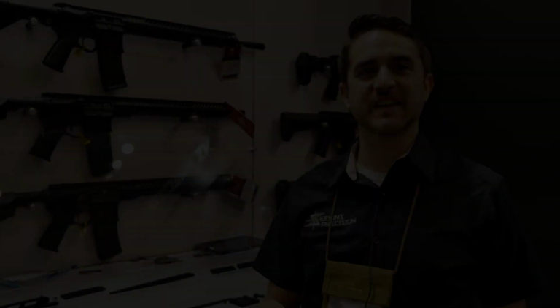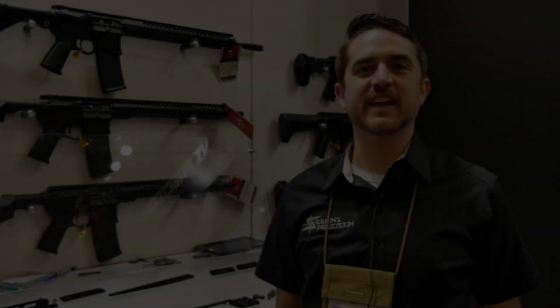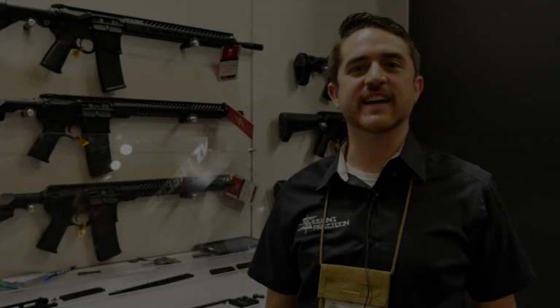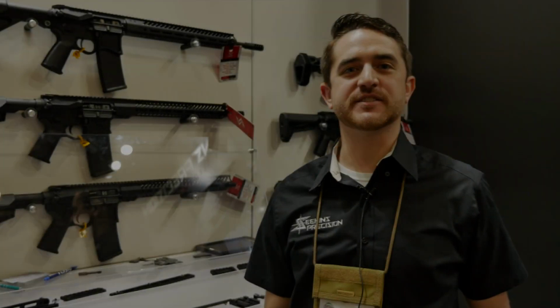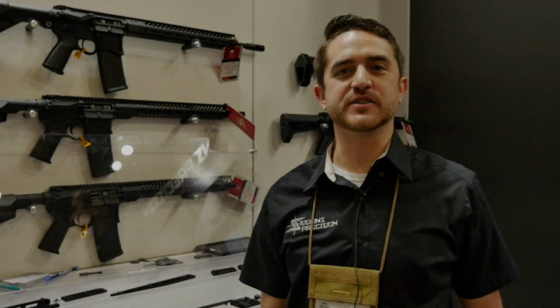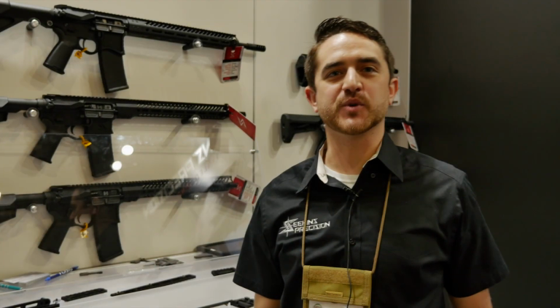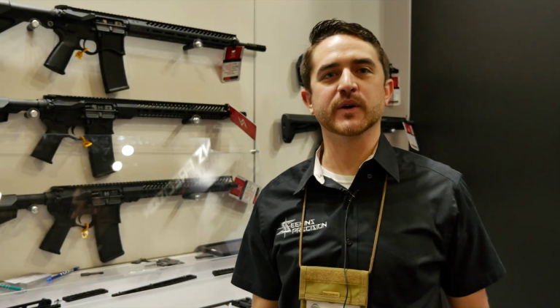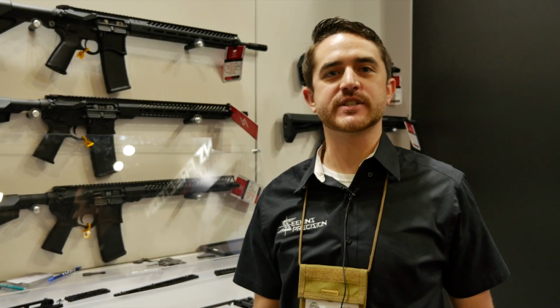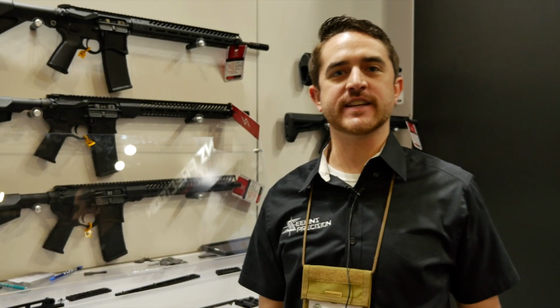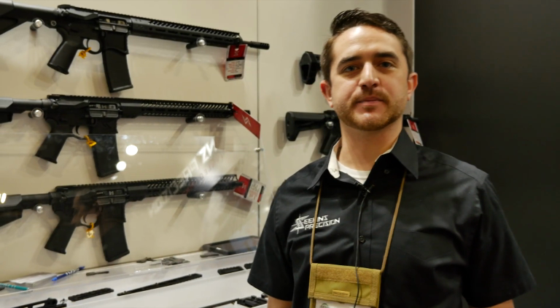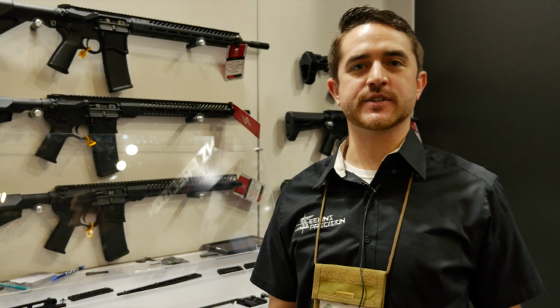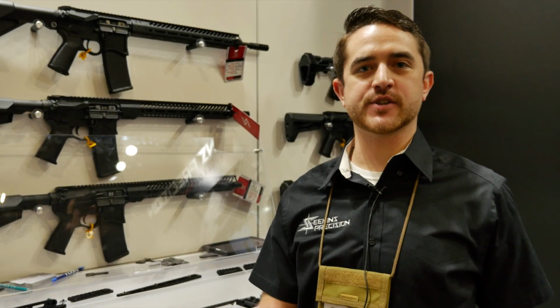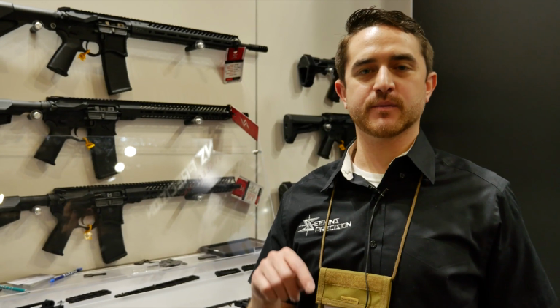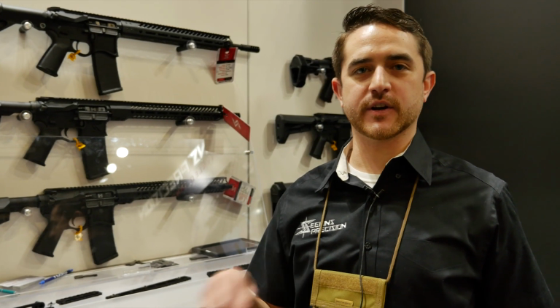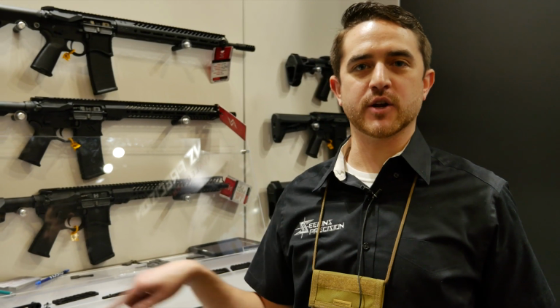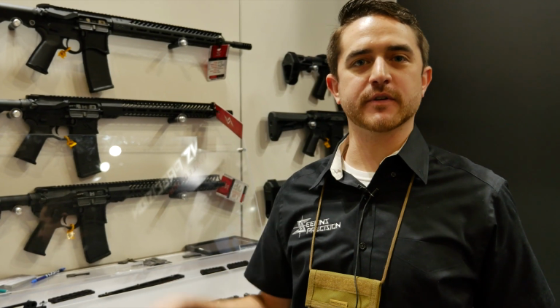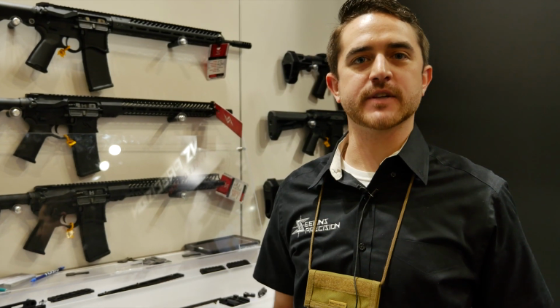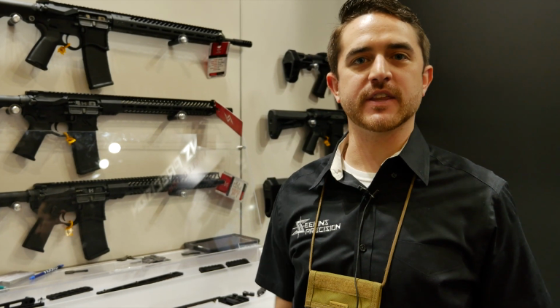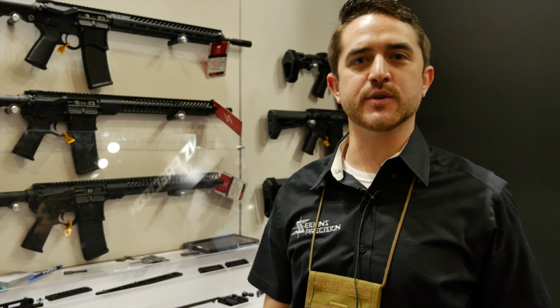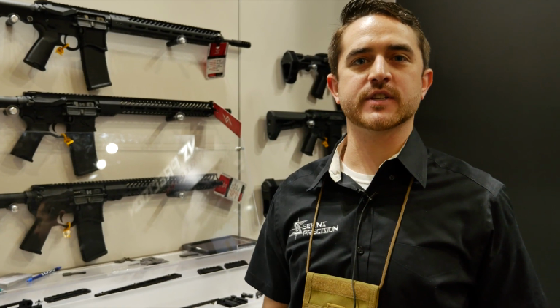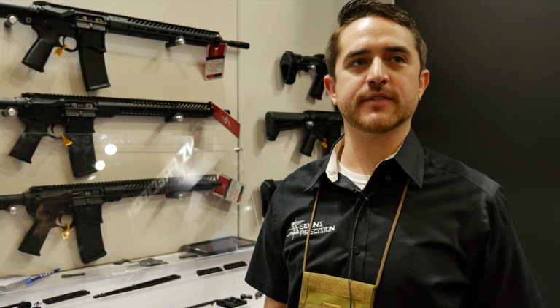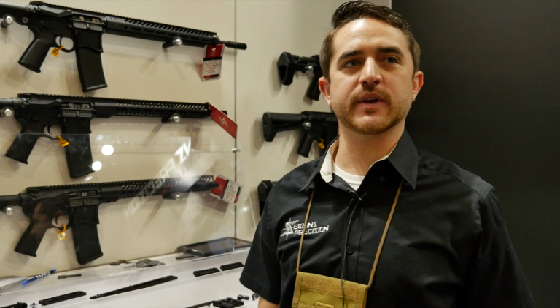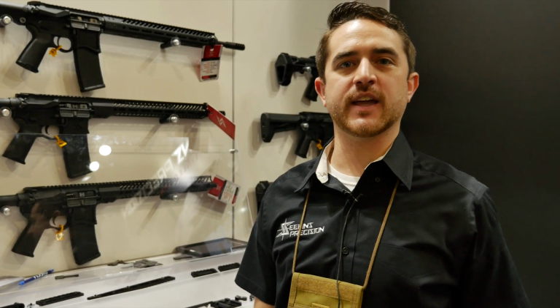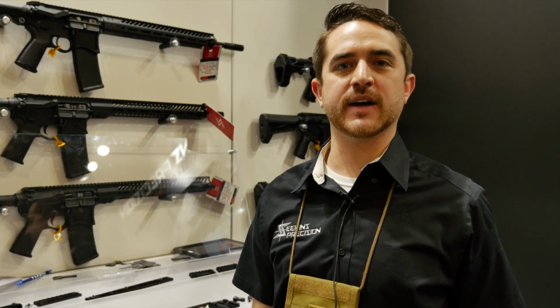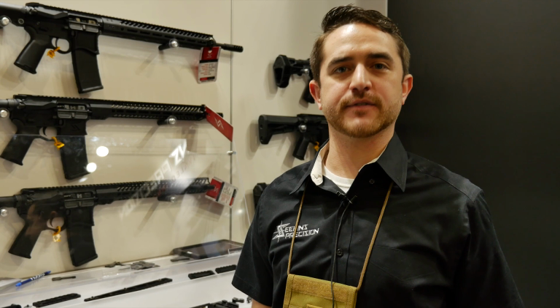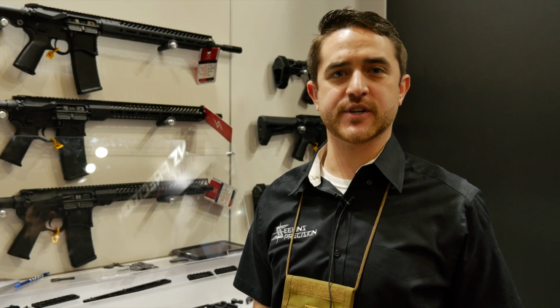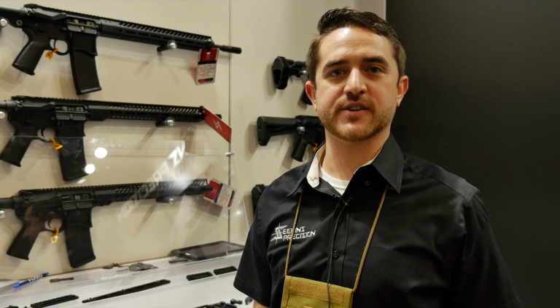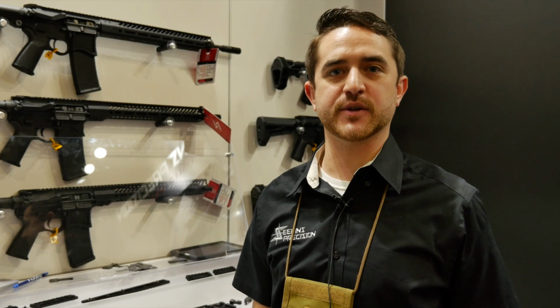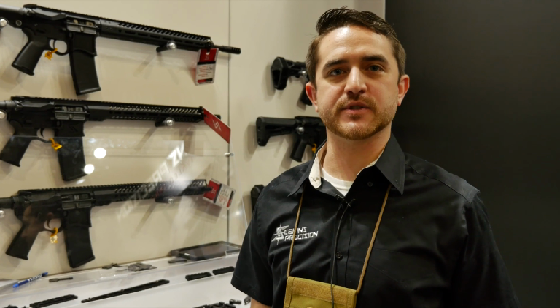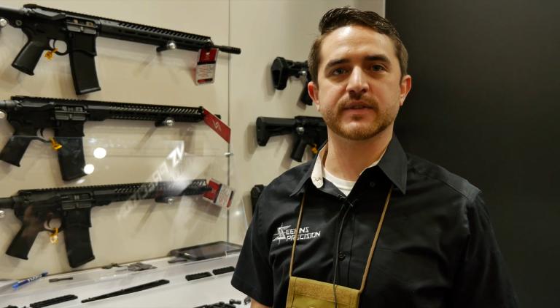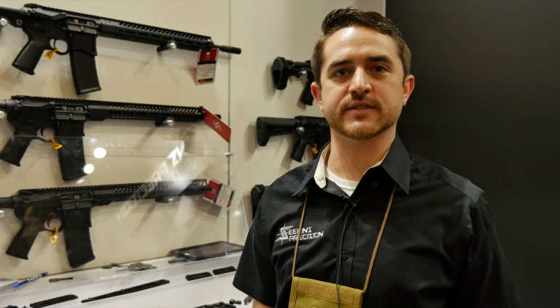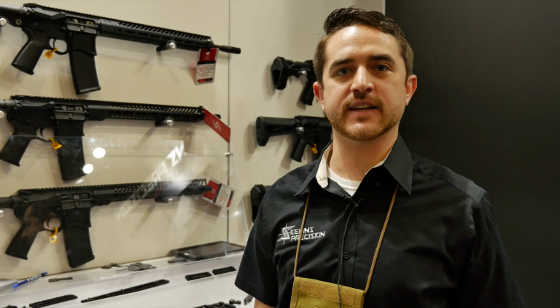Hey guys, this is Jordan with Seekins Precision. We're going to go over some of the new stuff that we came out for SHOT Show 2019.